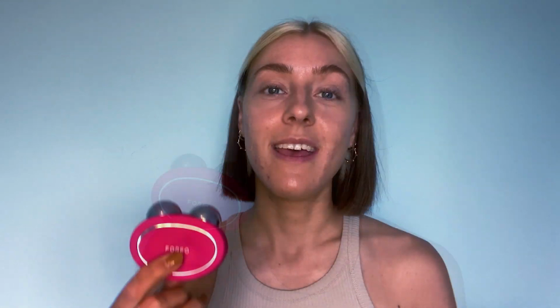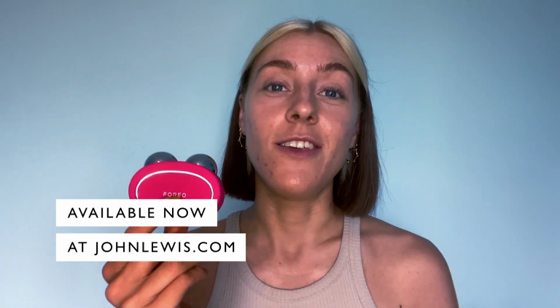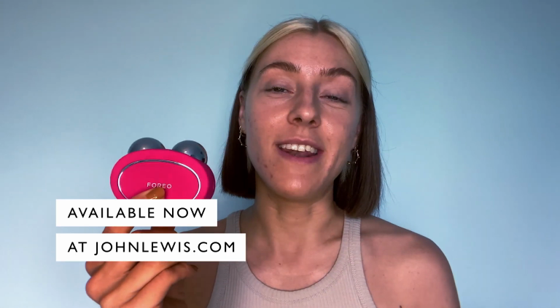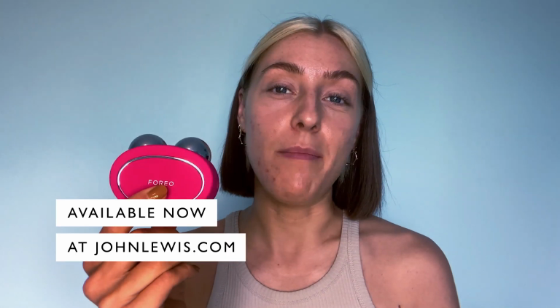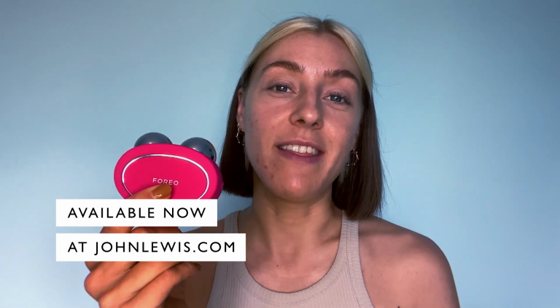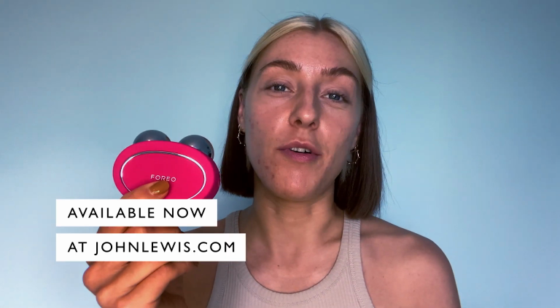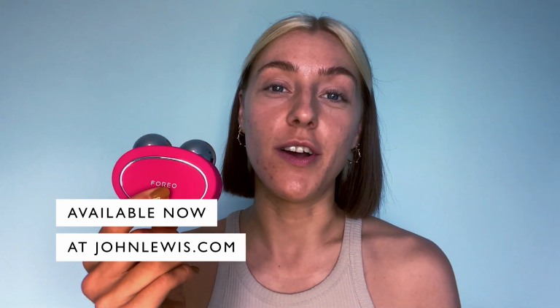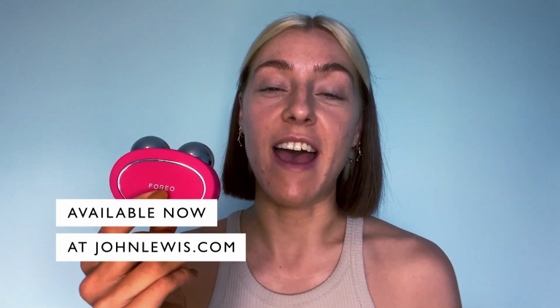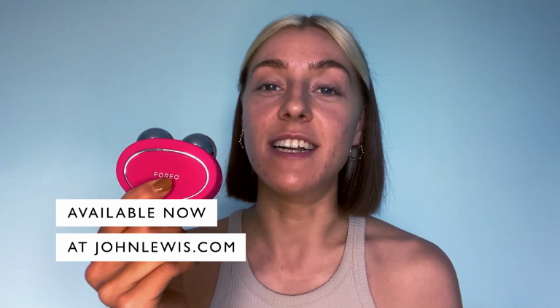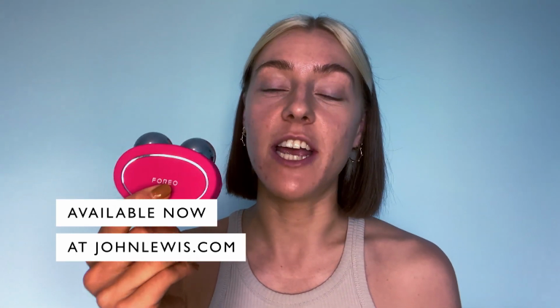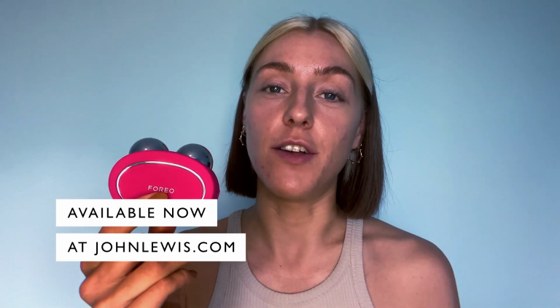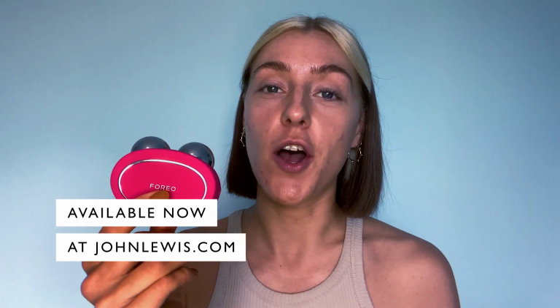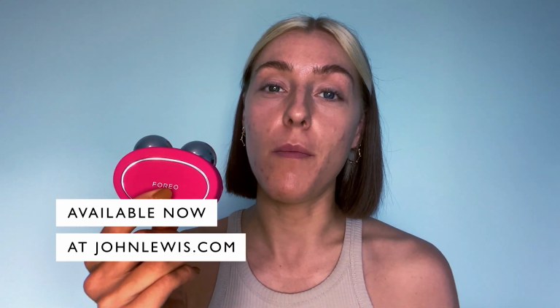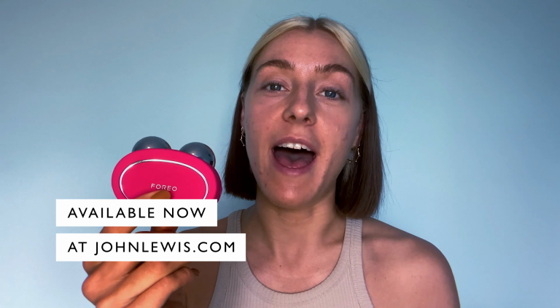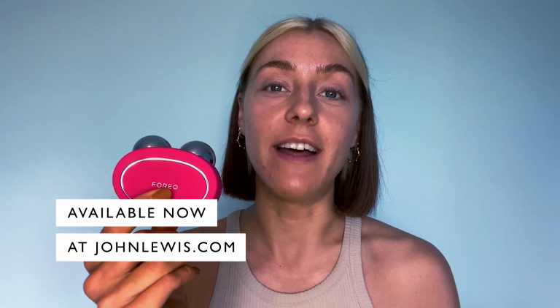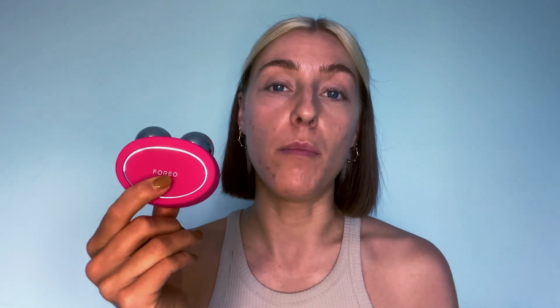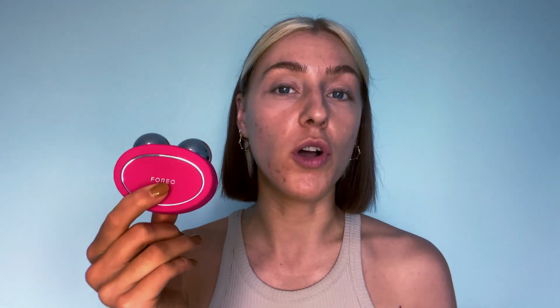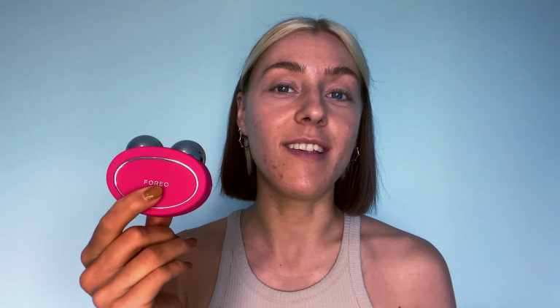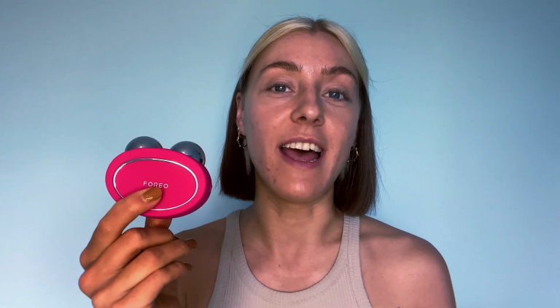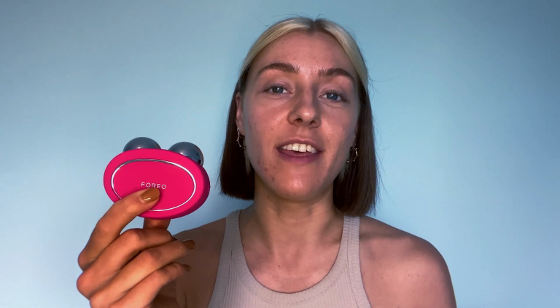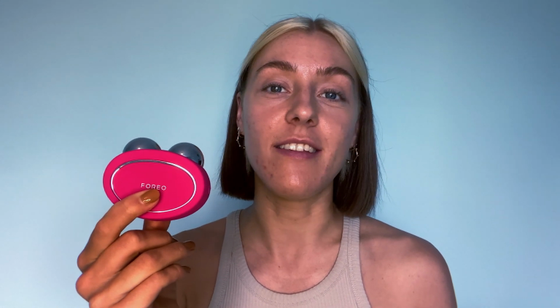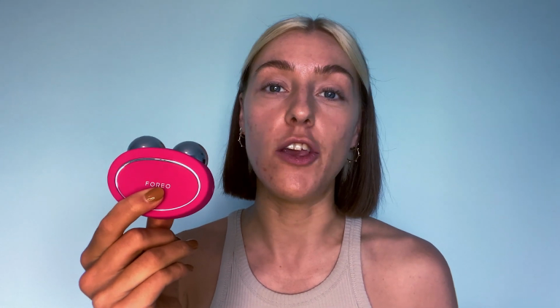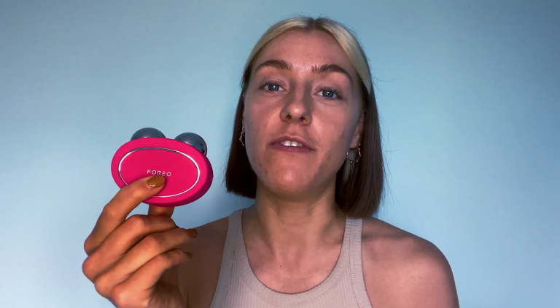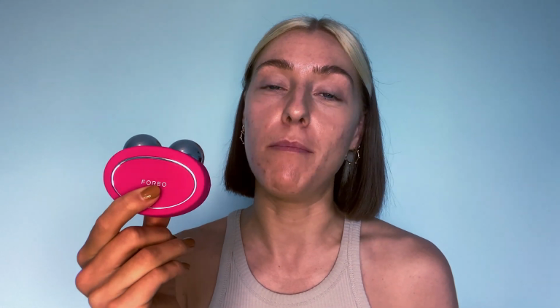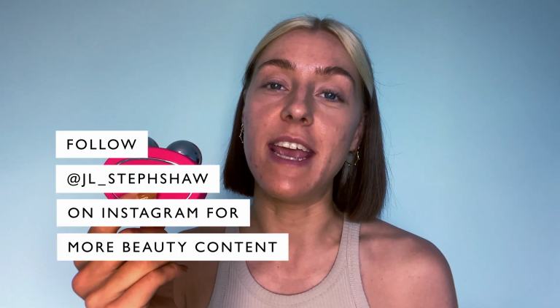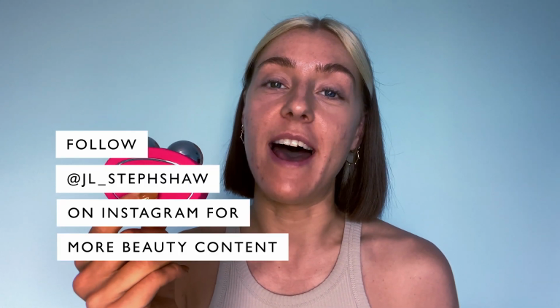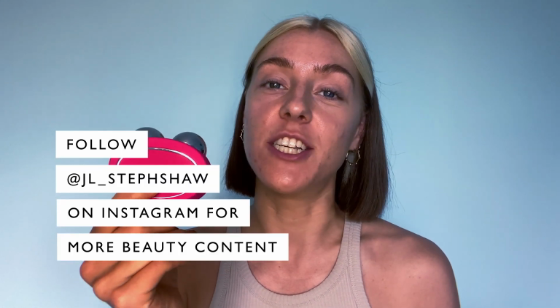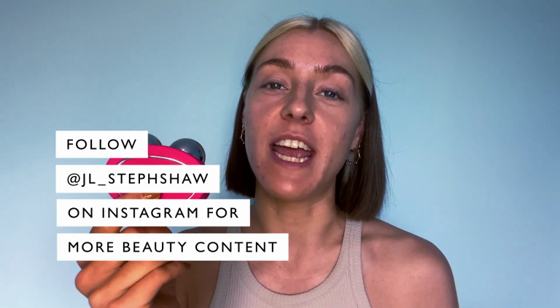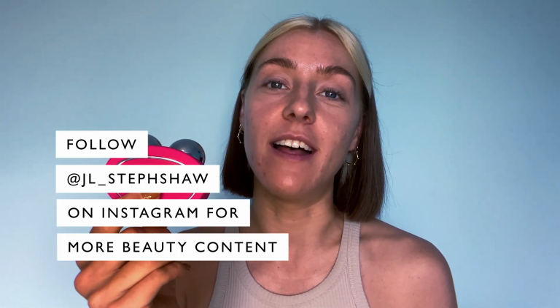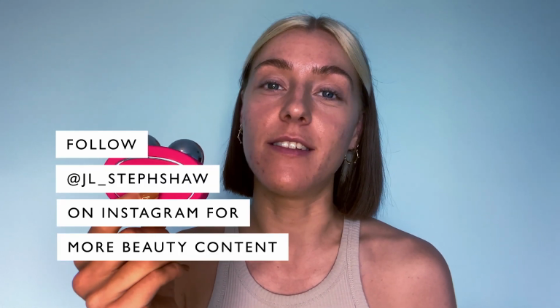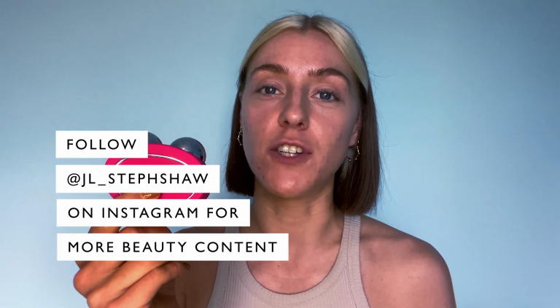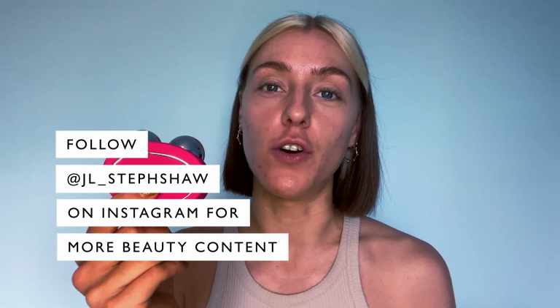You can now buy this product at jl.com, and for more content like this you can follow me at JL Steph Shaw.